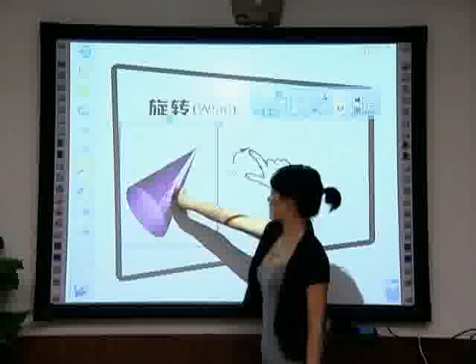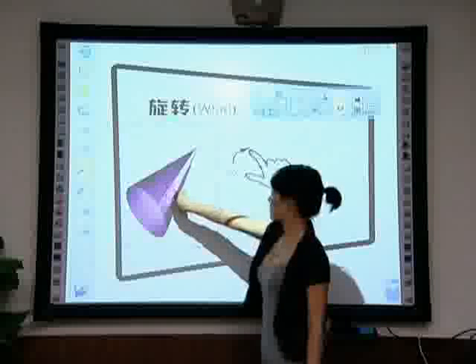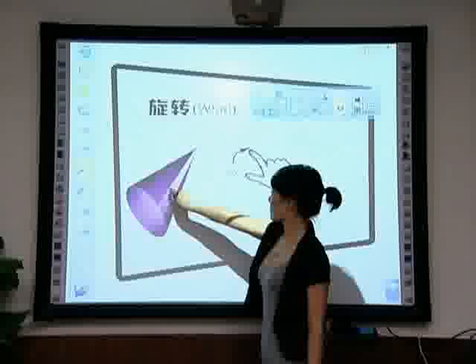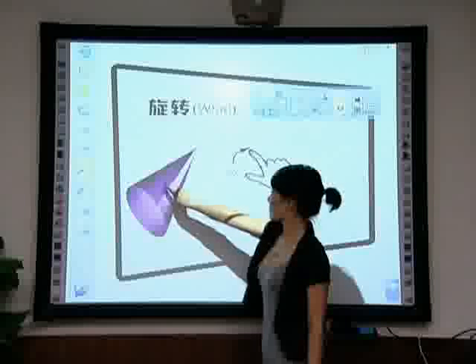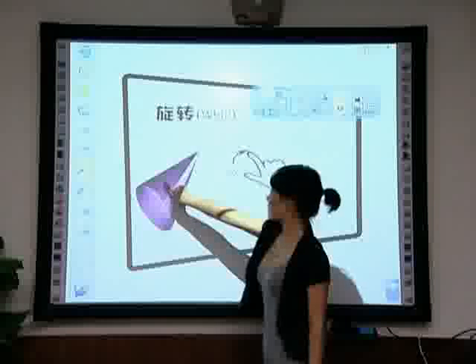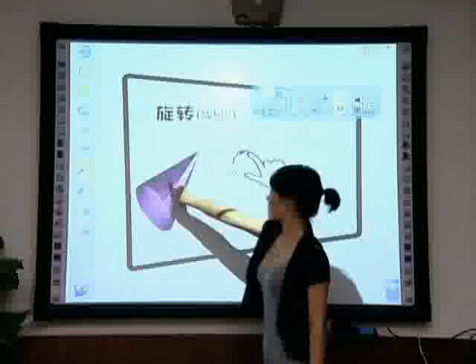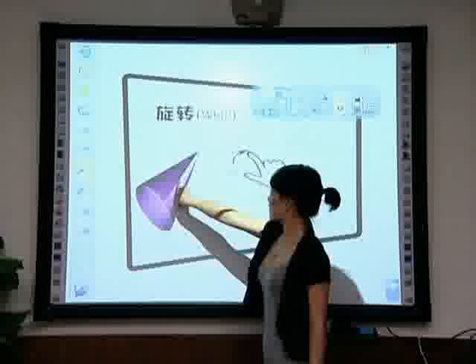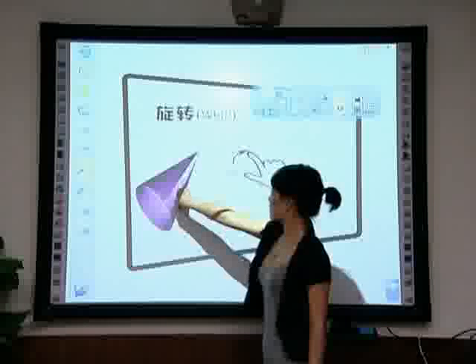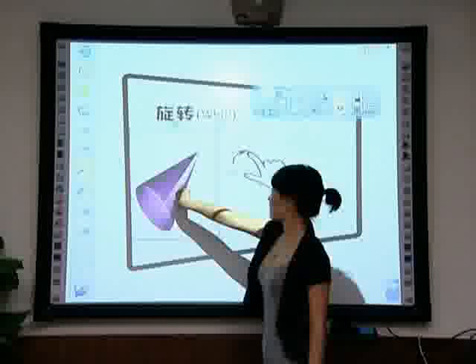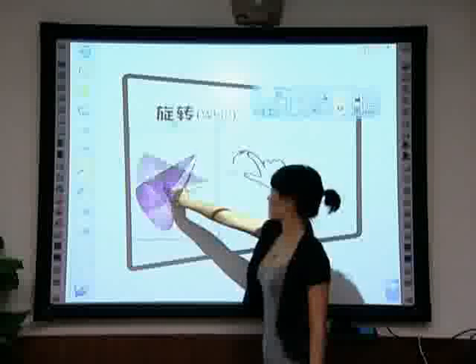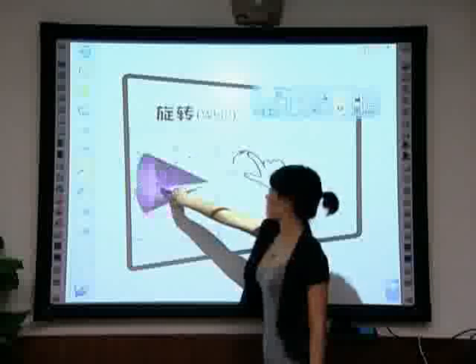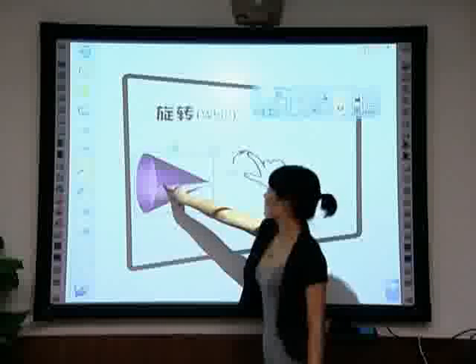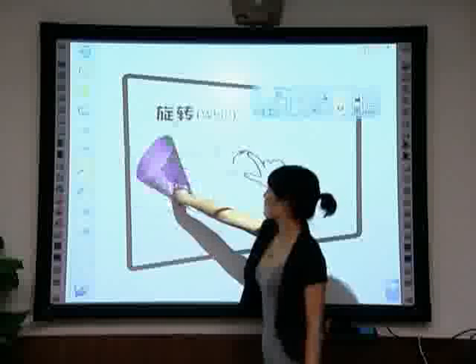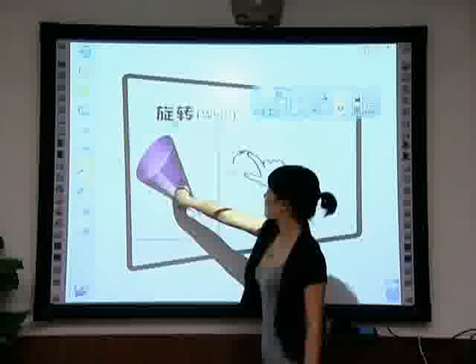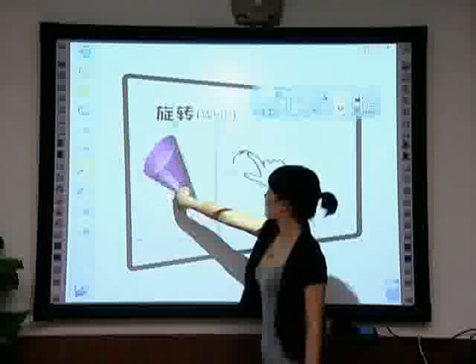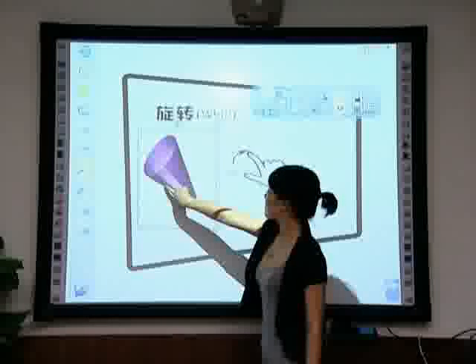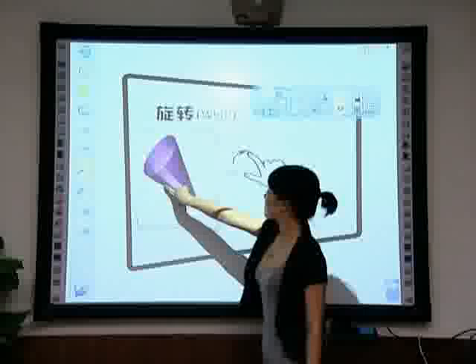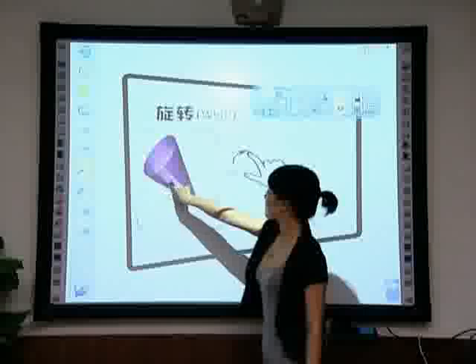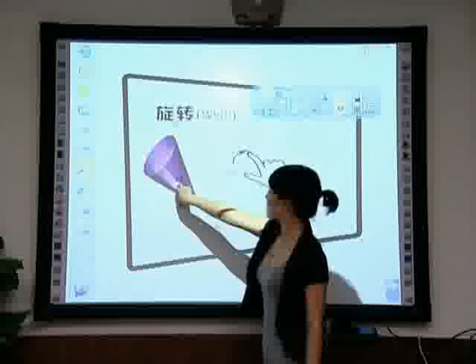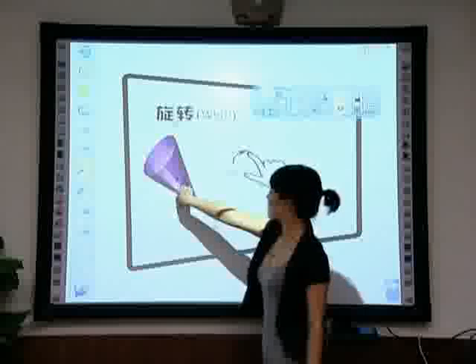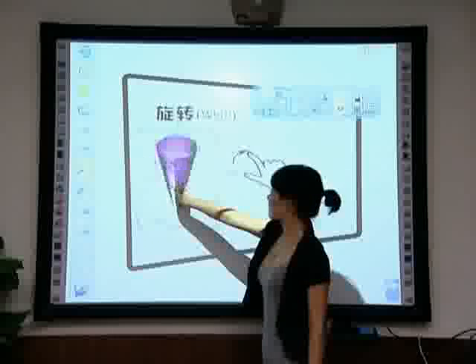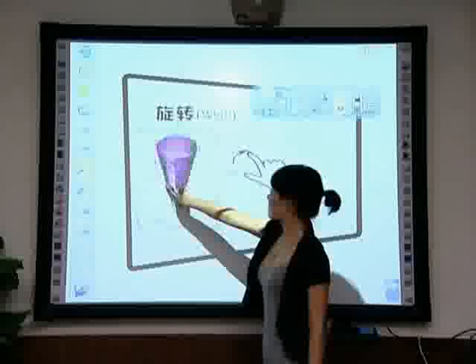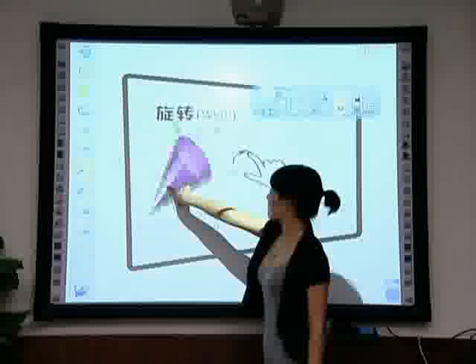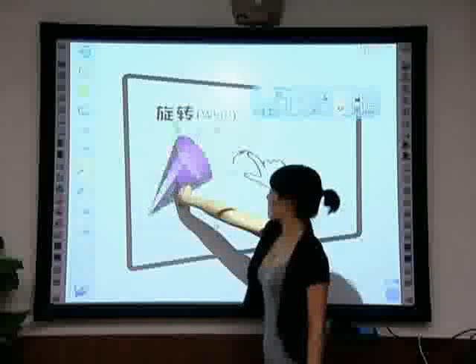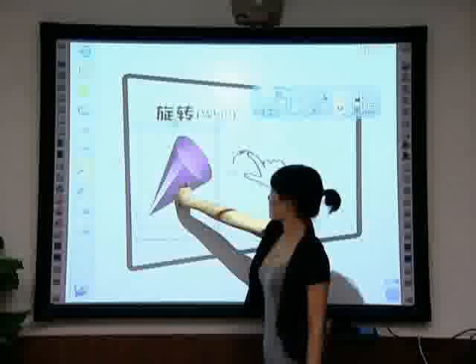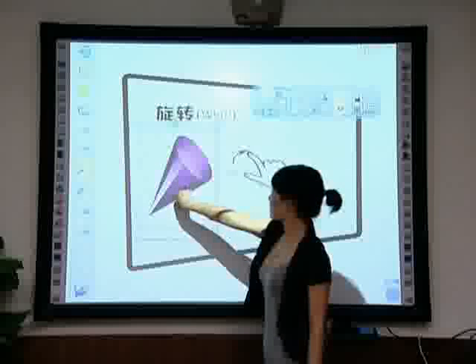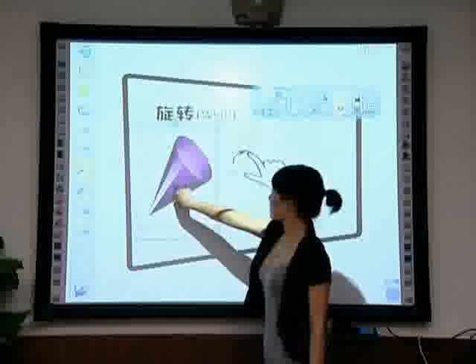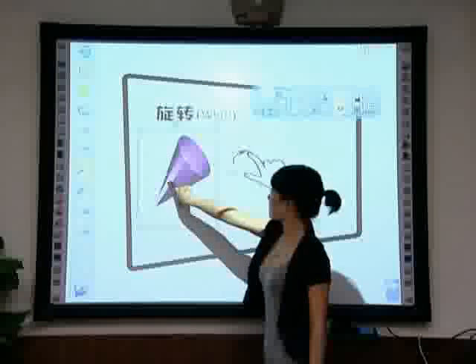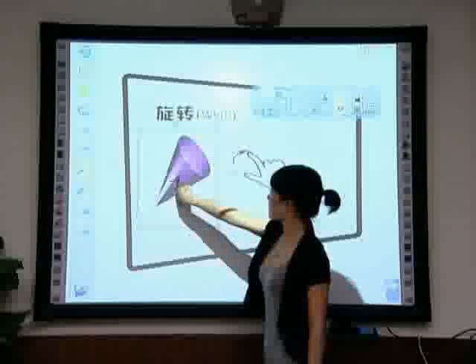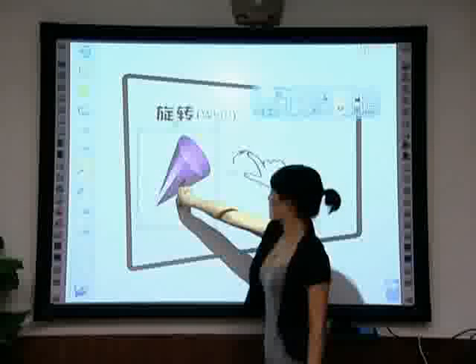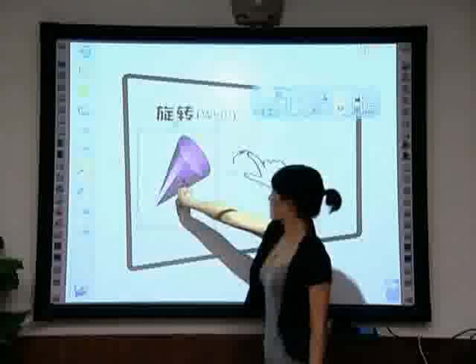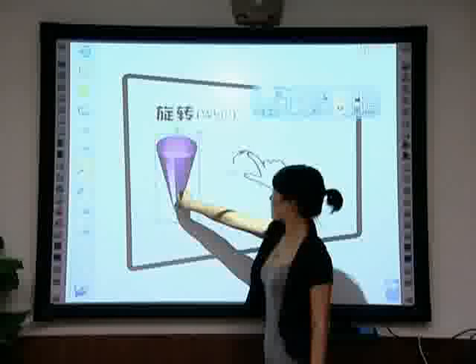Hold the screen or object with your thumb, then rotate the index finger clockwise or anticlockwise.